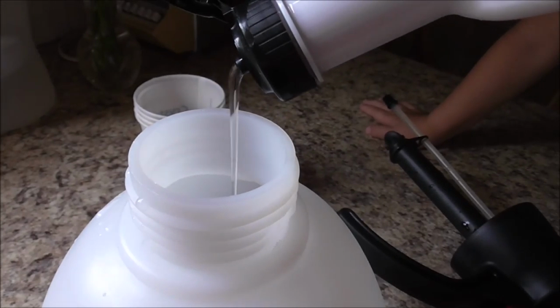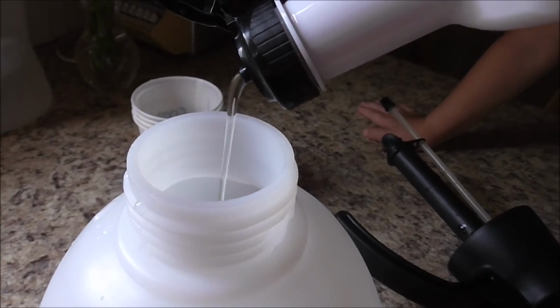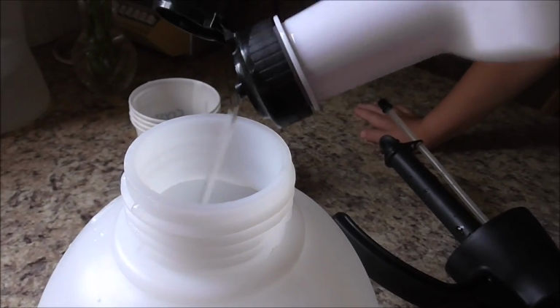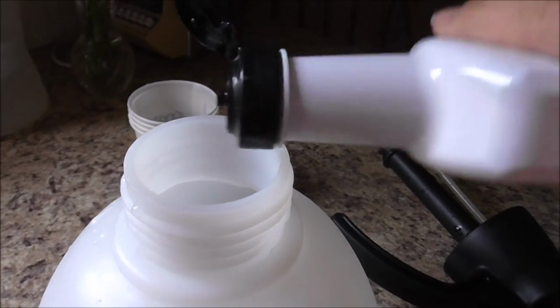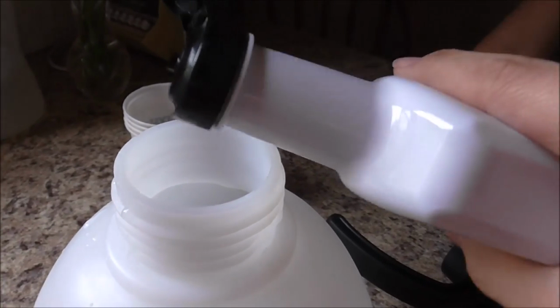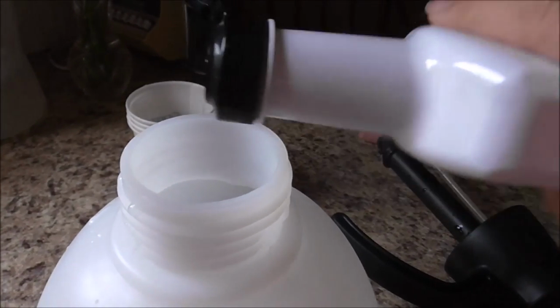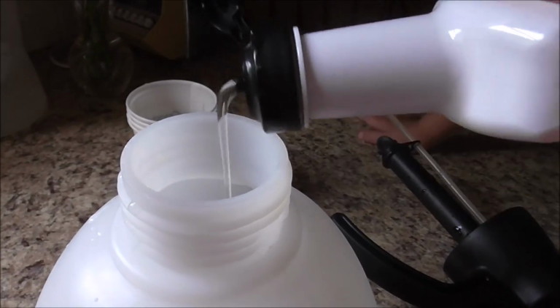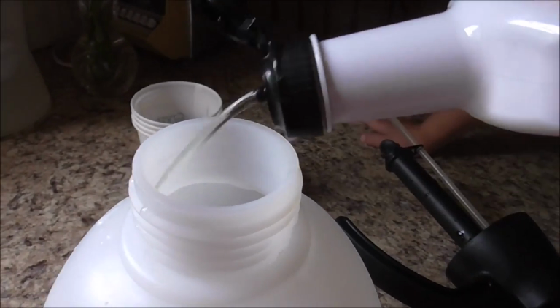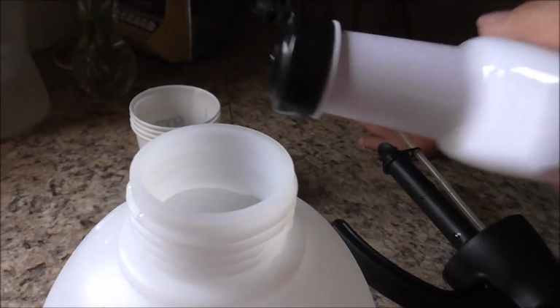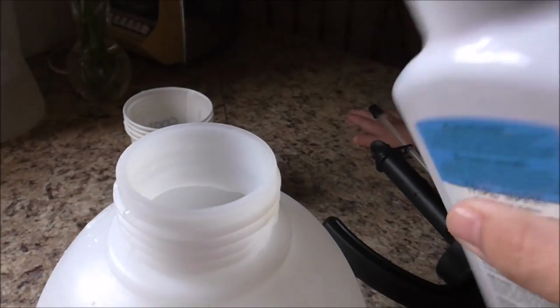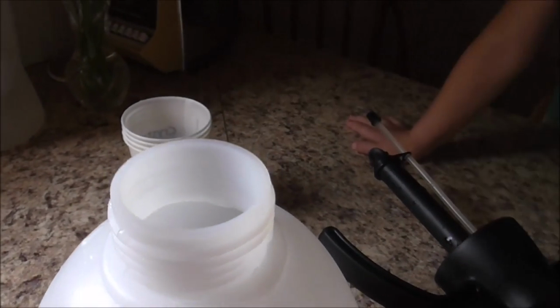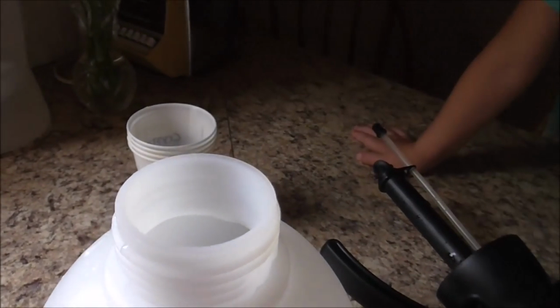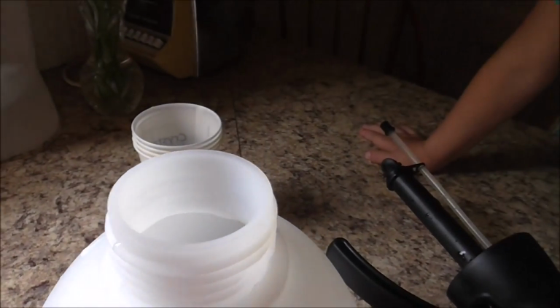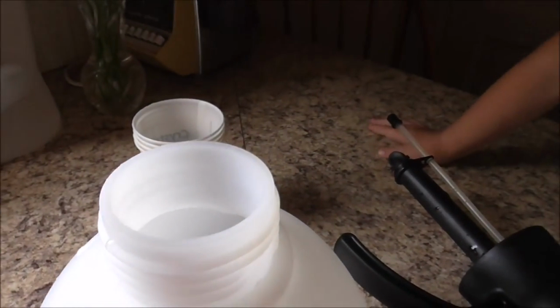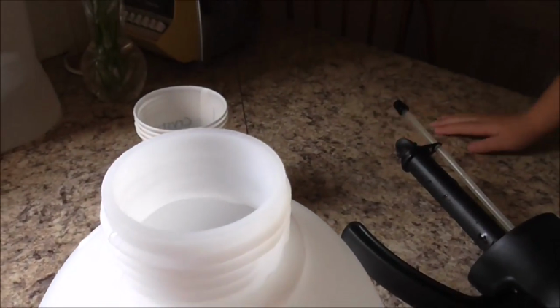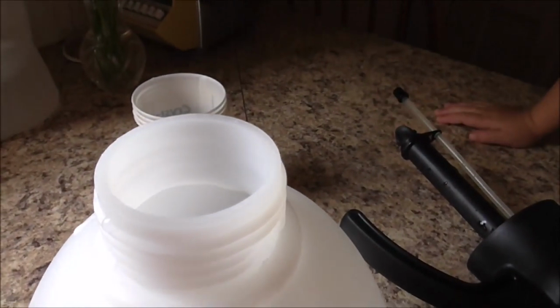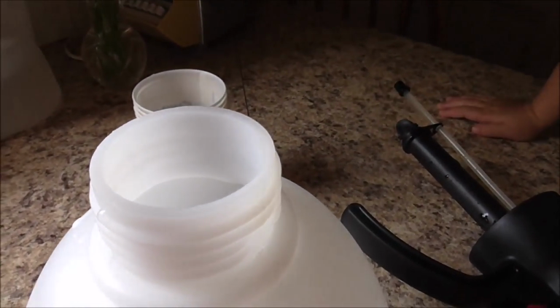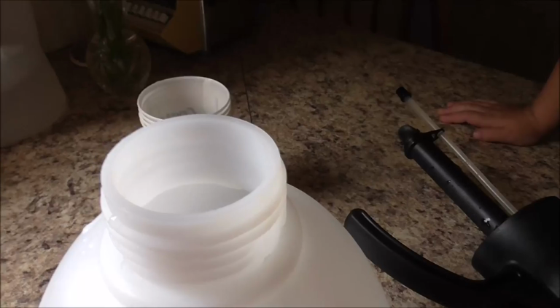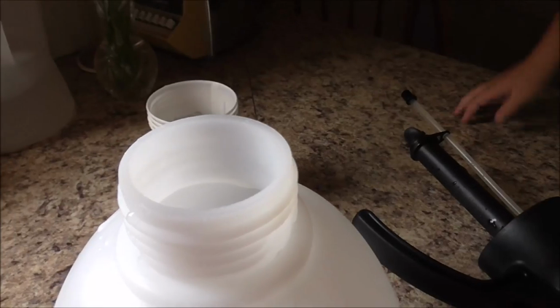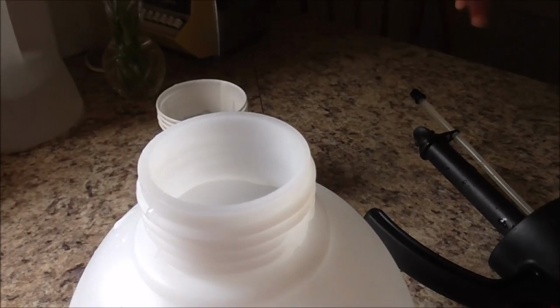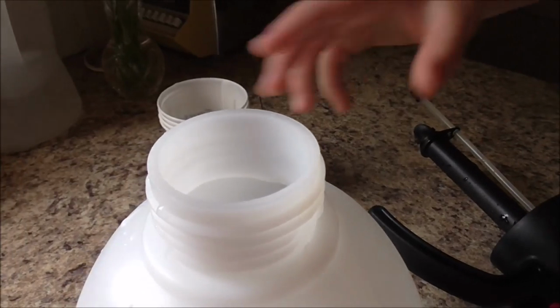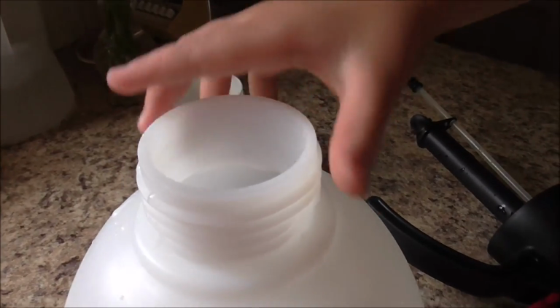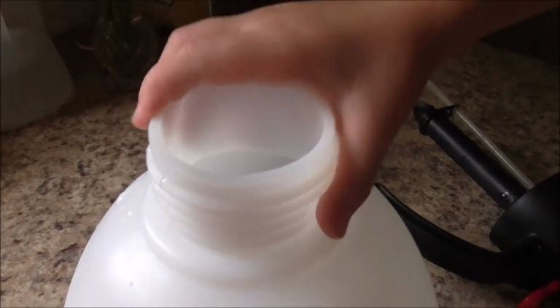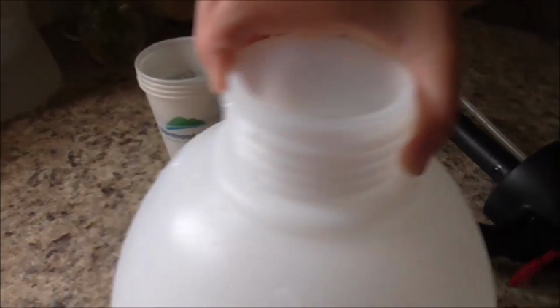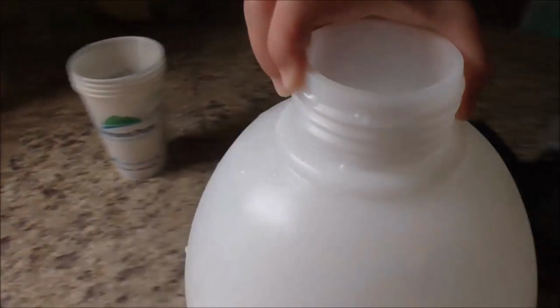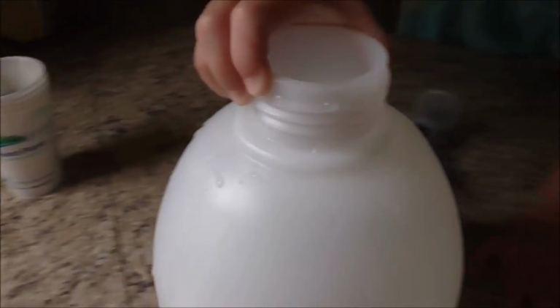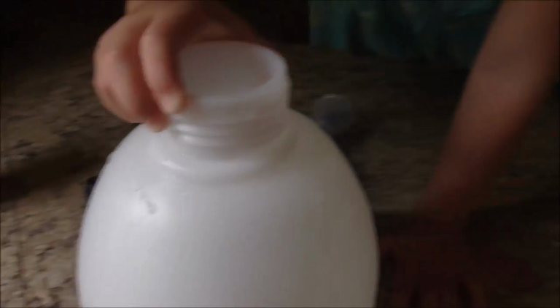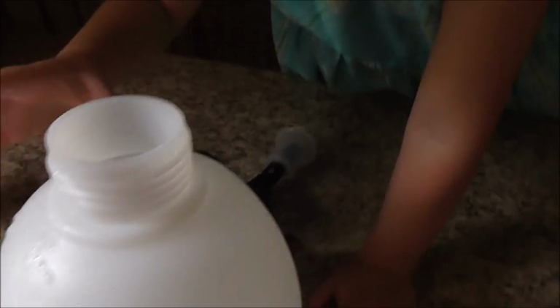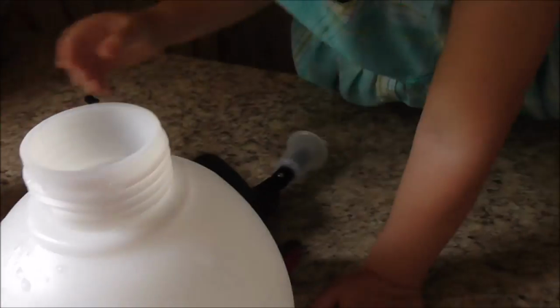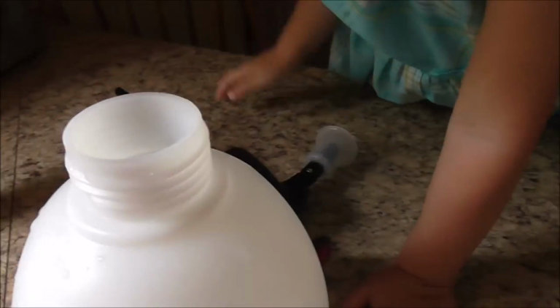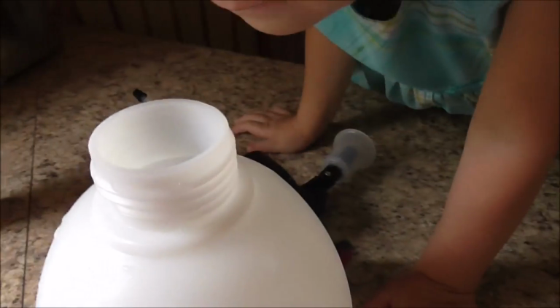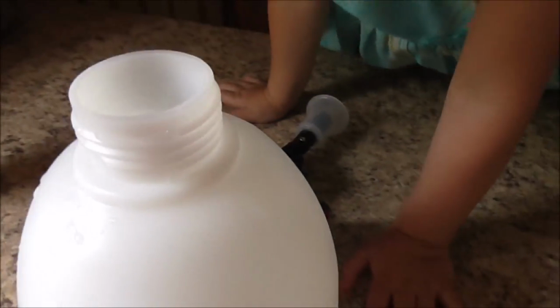This comes out fast. I hope that's a tablespoon. Then we've got to put the top in.